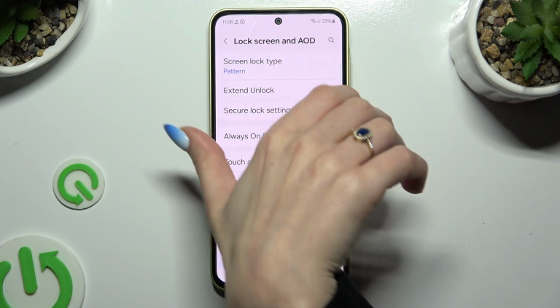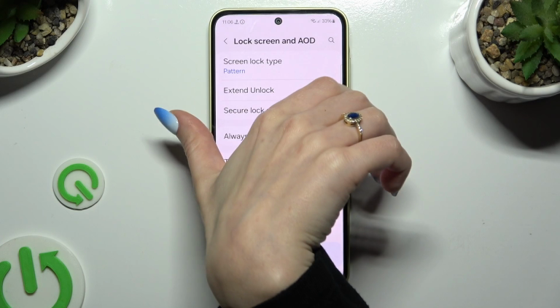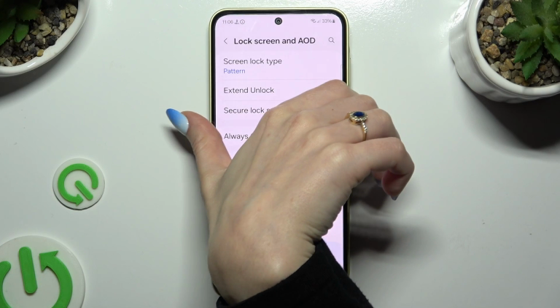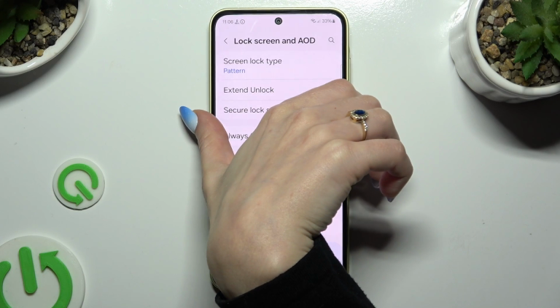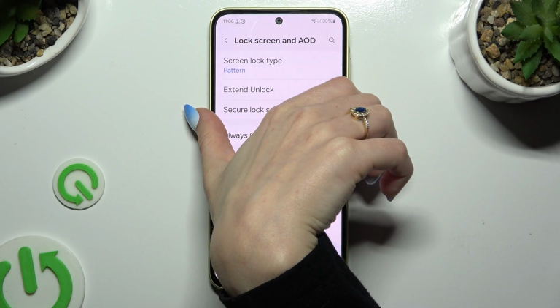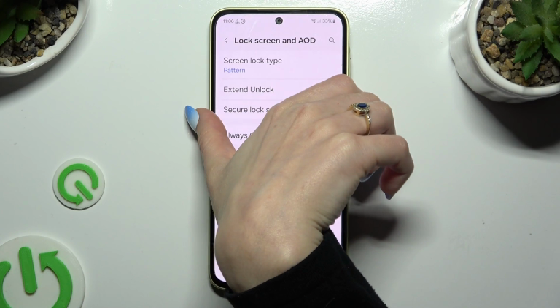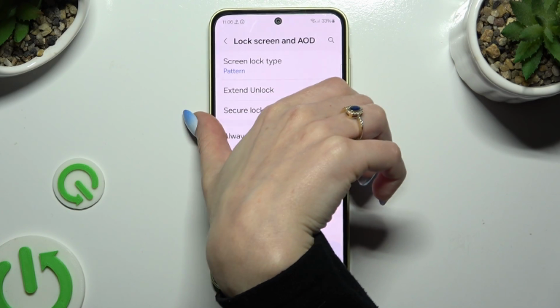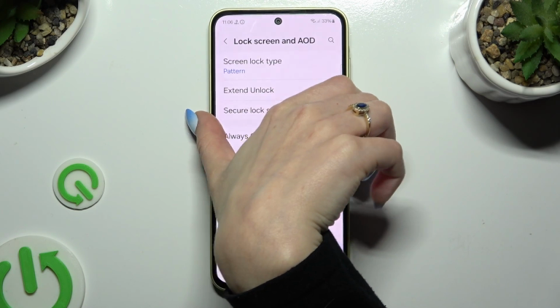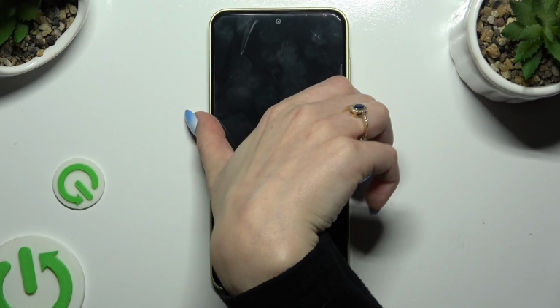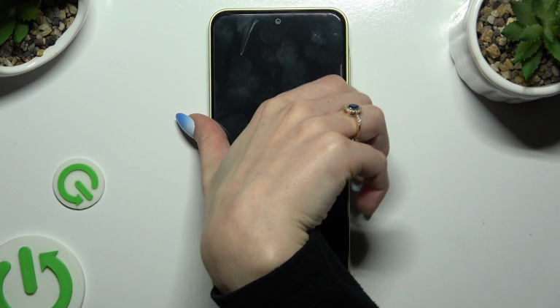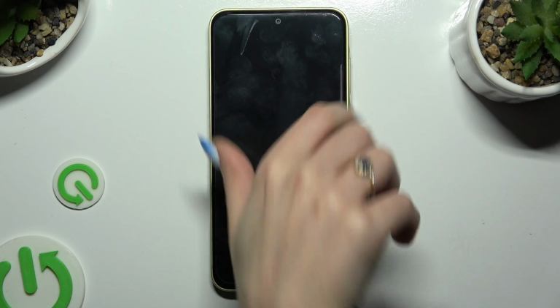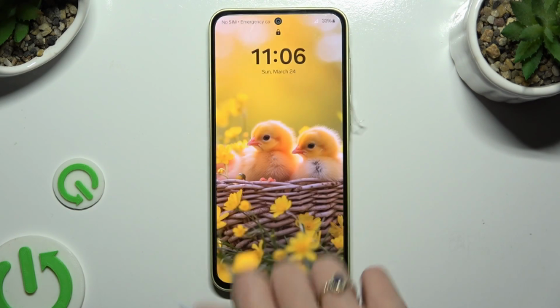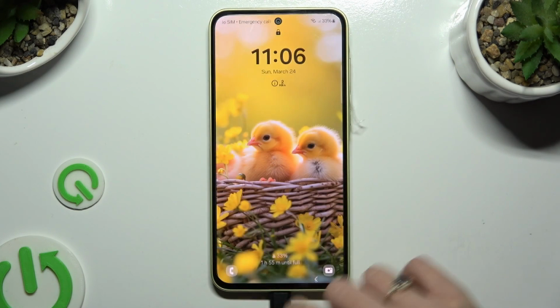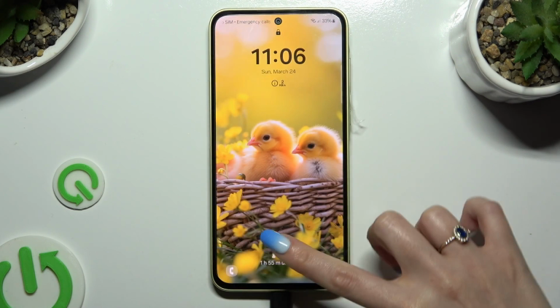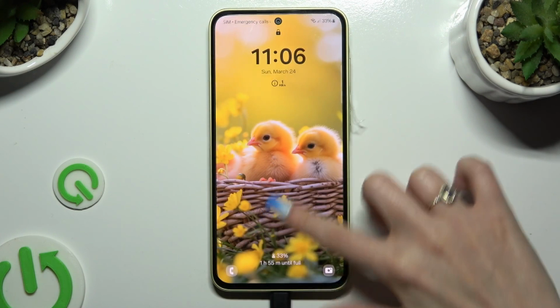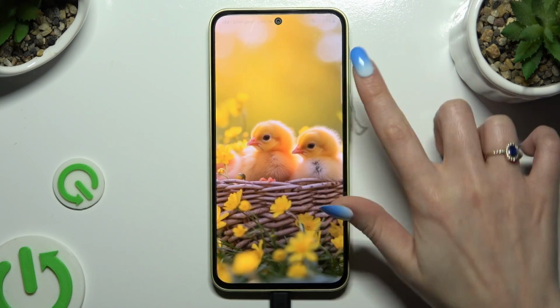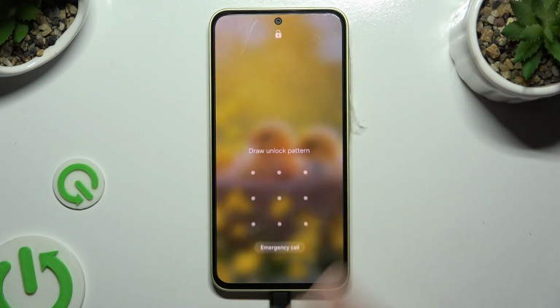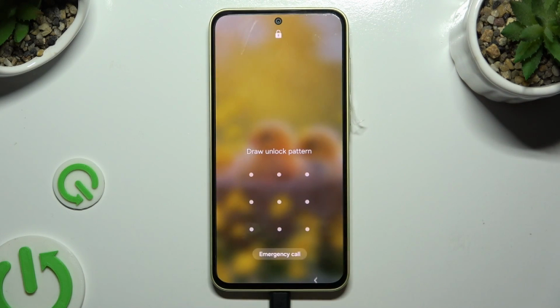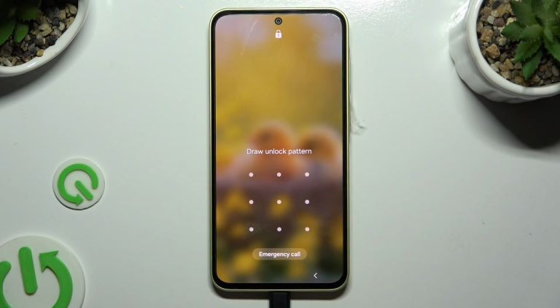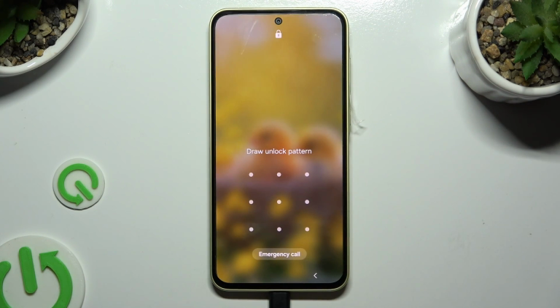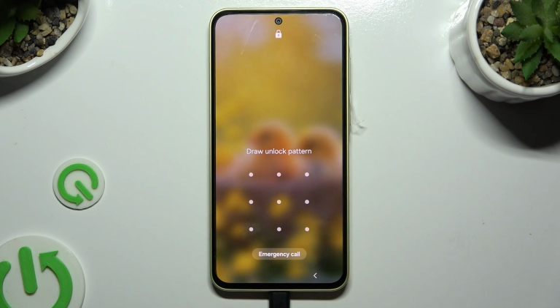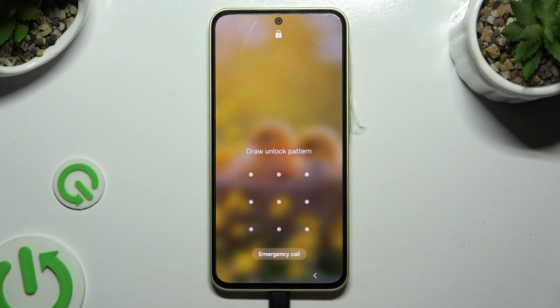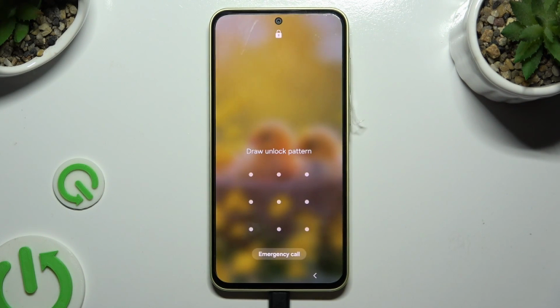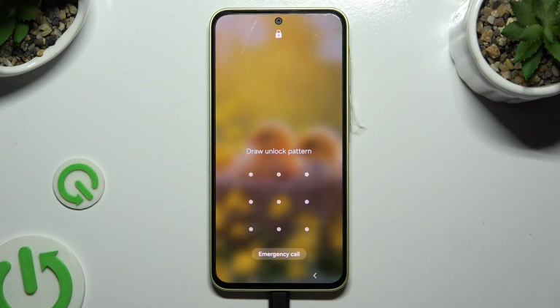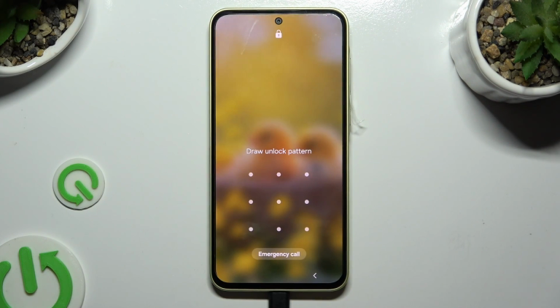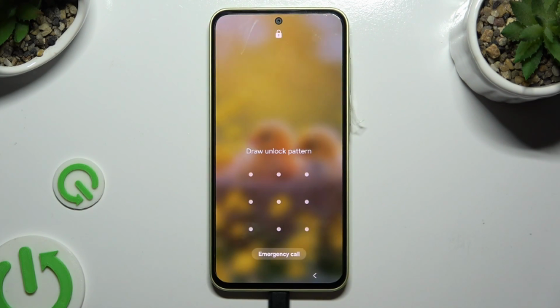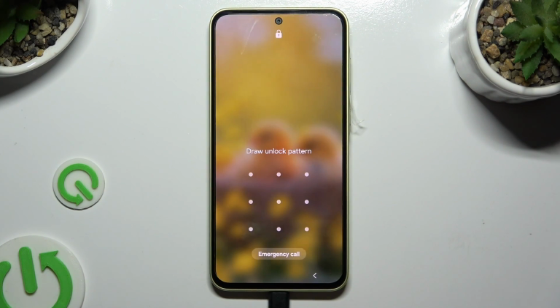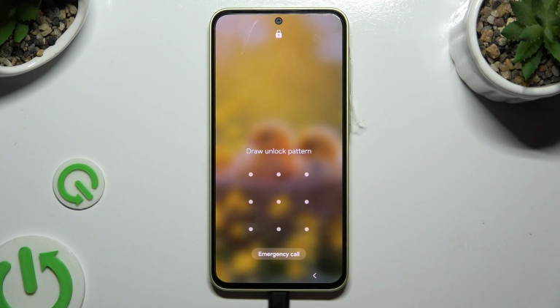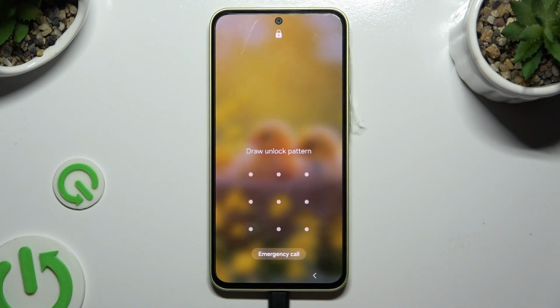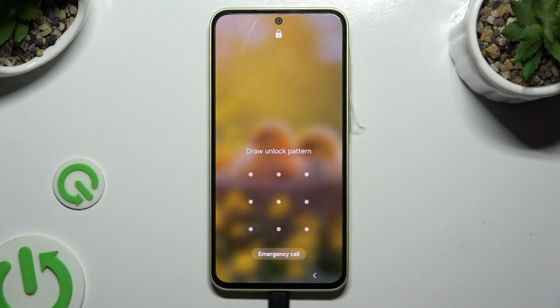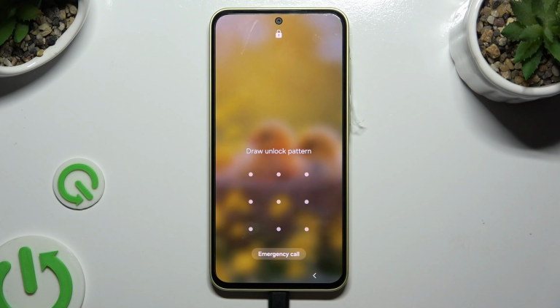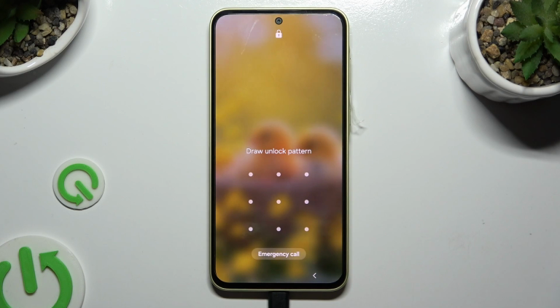So when I switch off my screen and turn it back on, I can see that pattern is required.